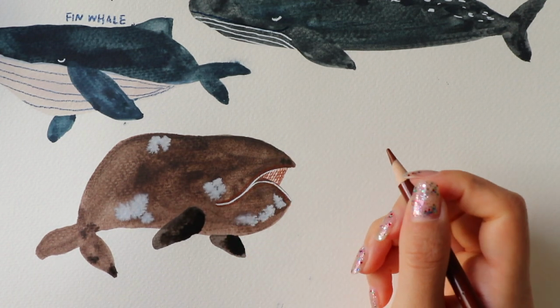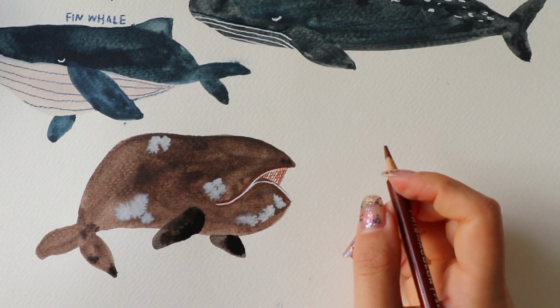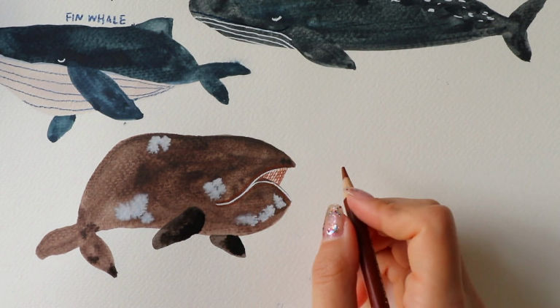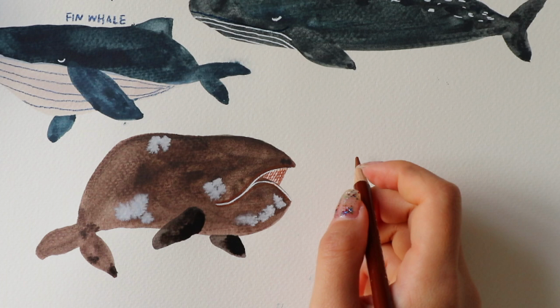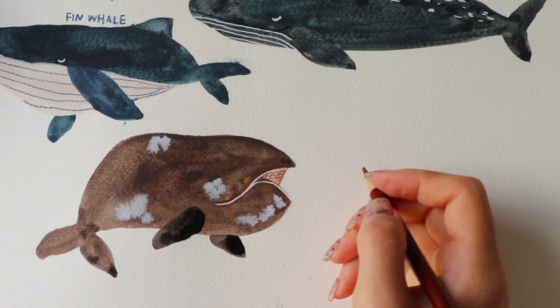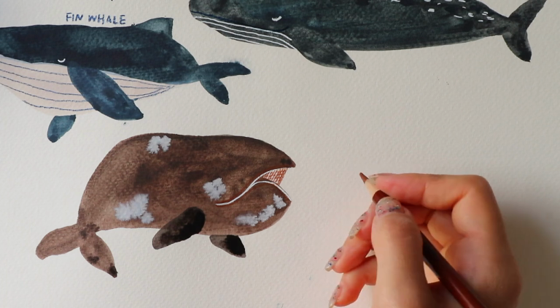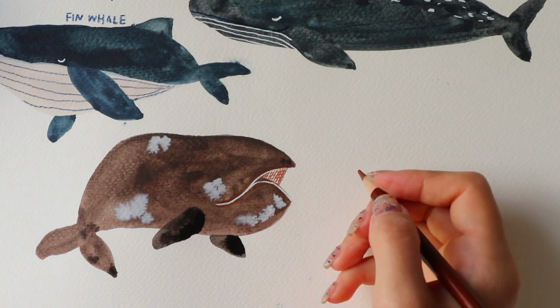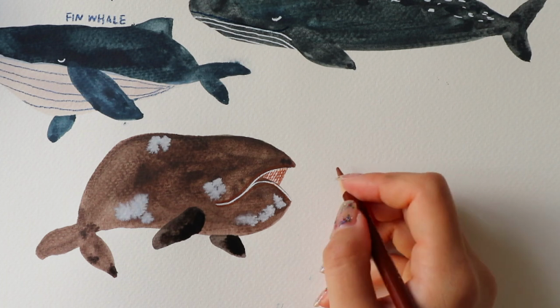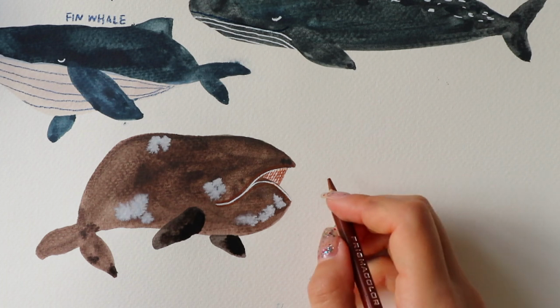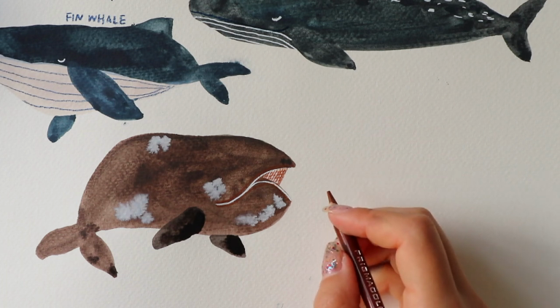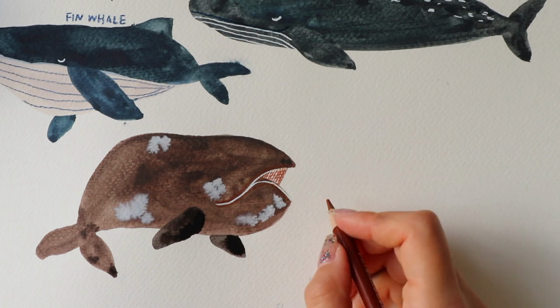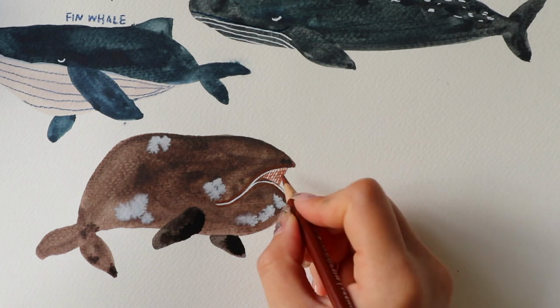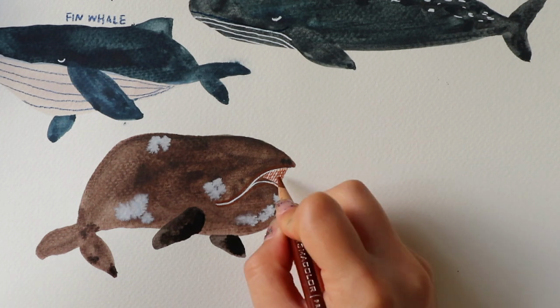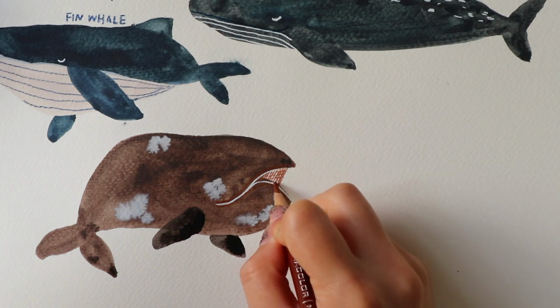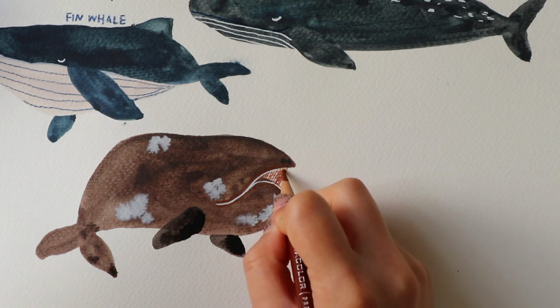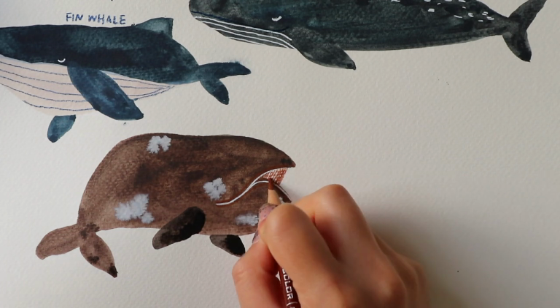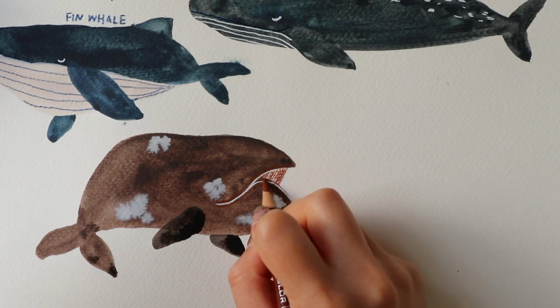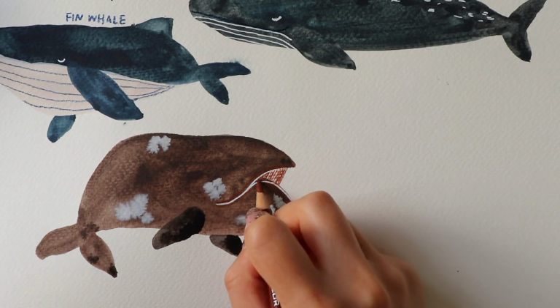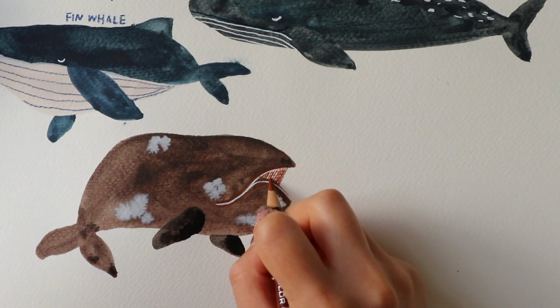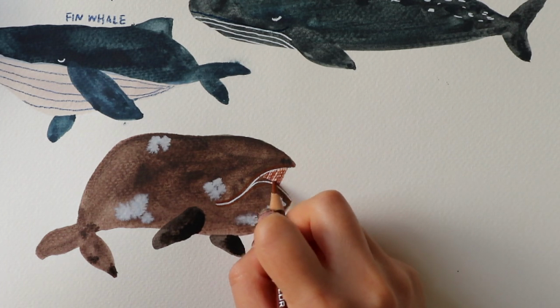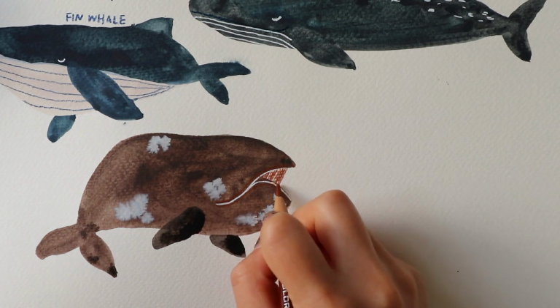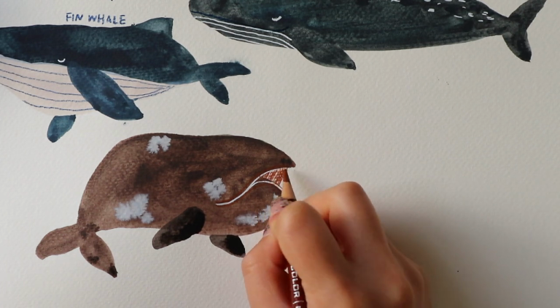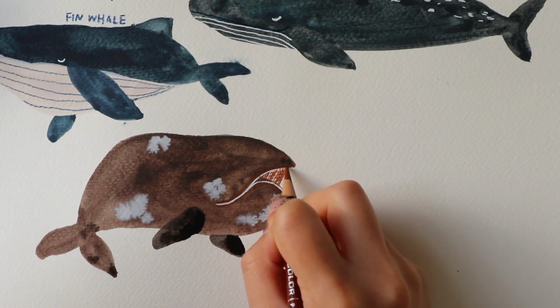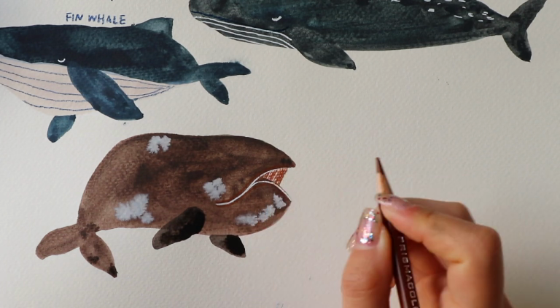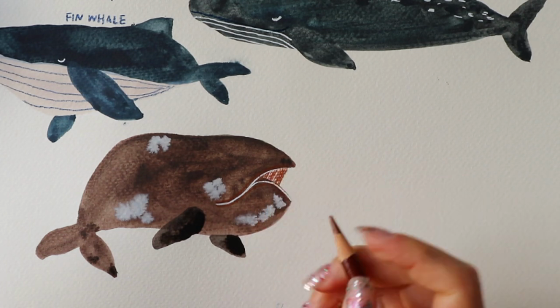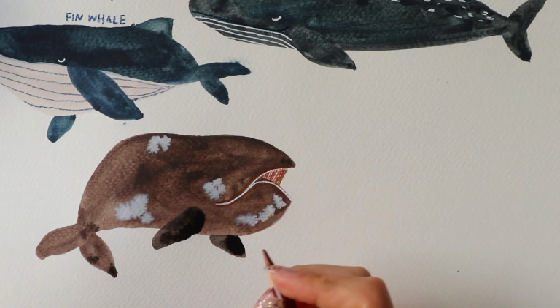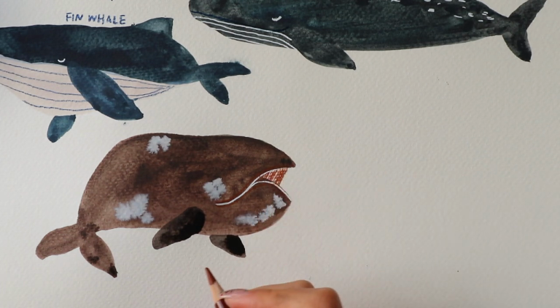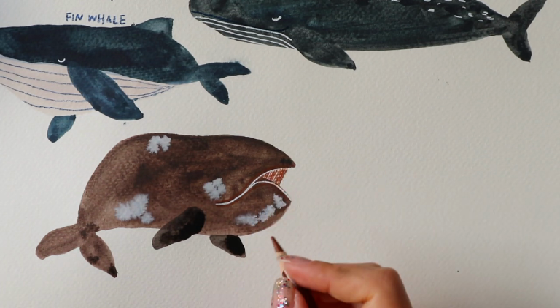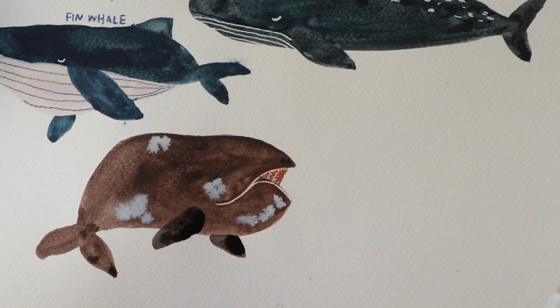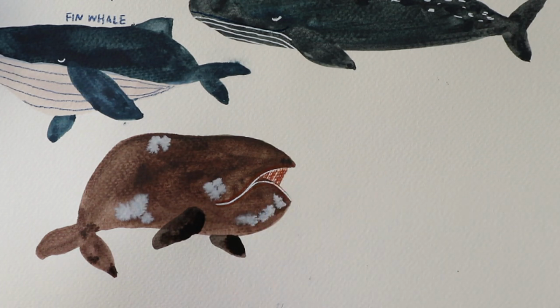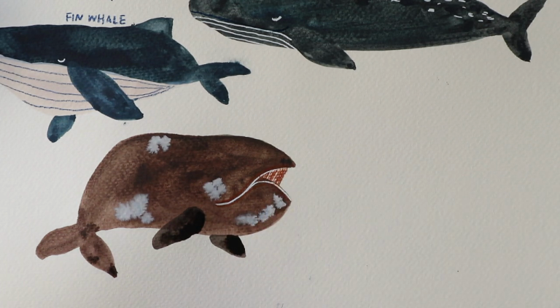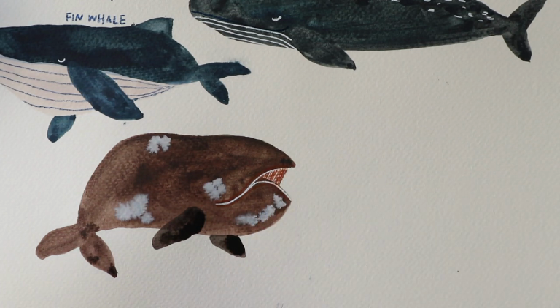Now I'm using a brown coloured pencil to add in the teeth of the right whale.